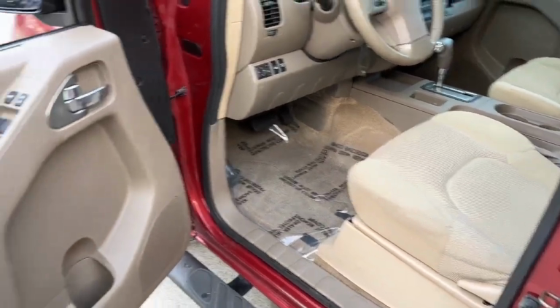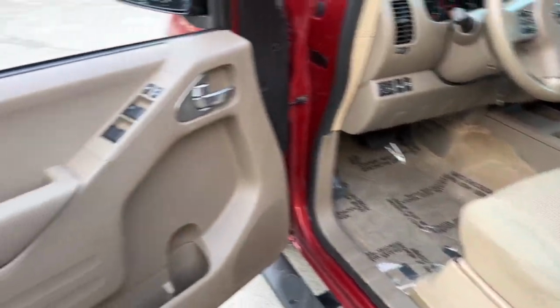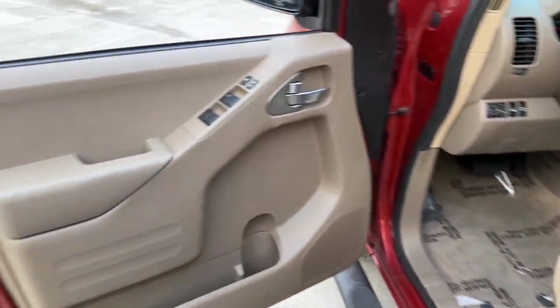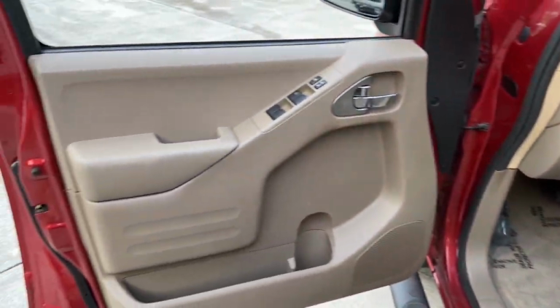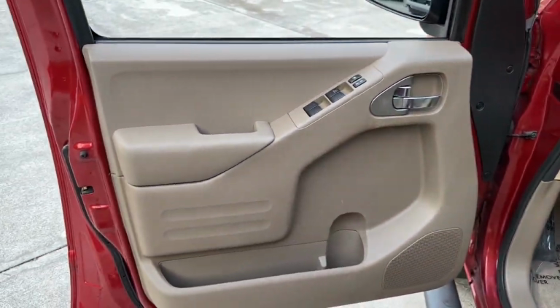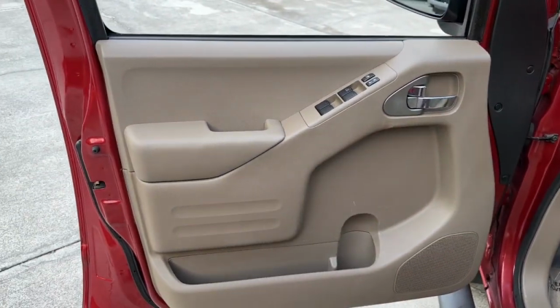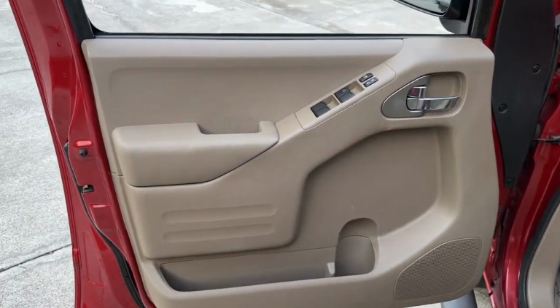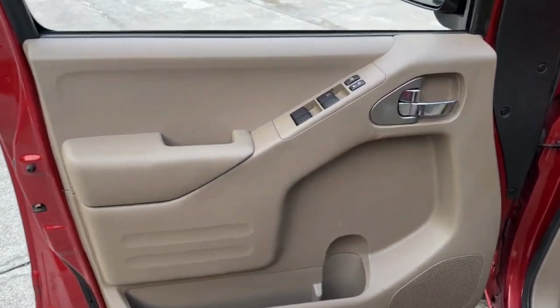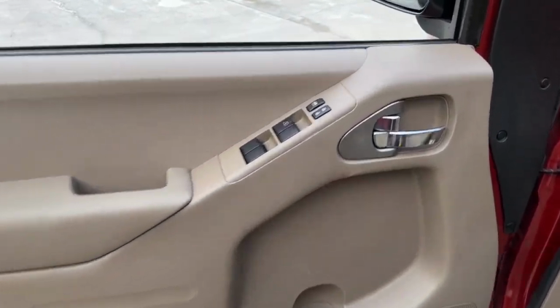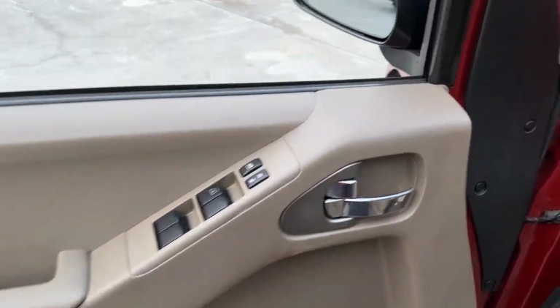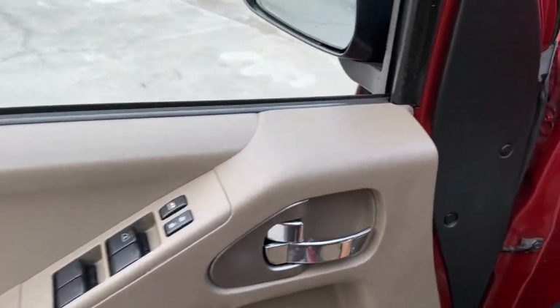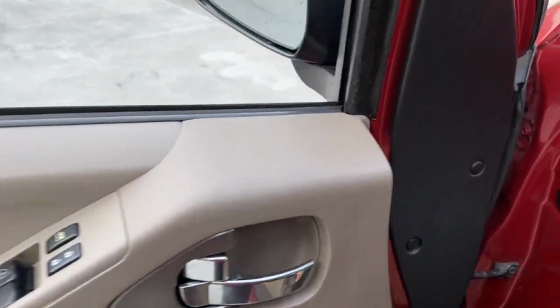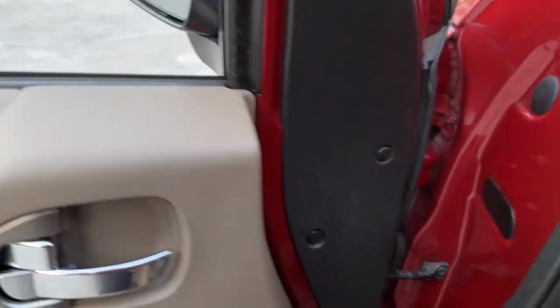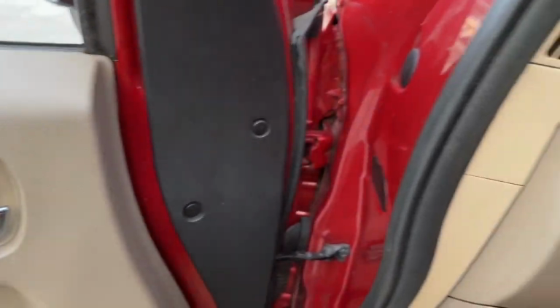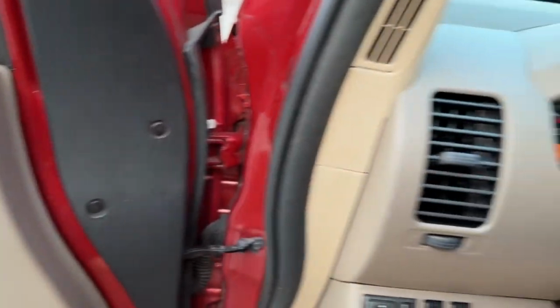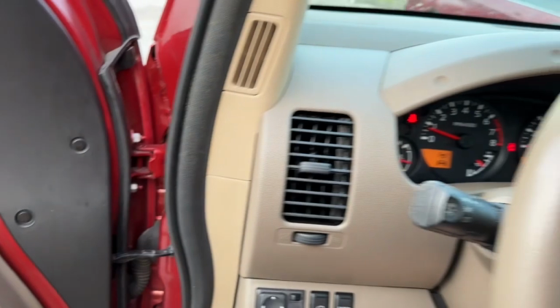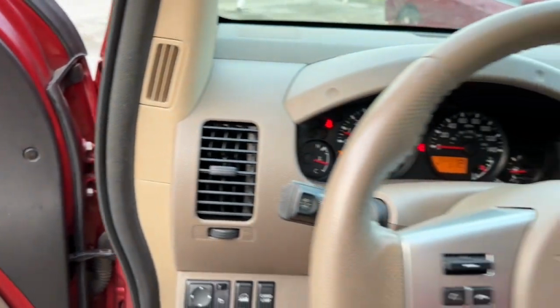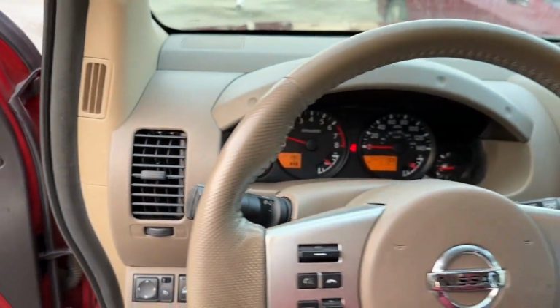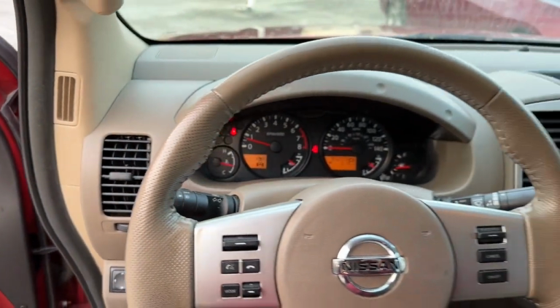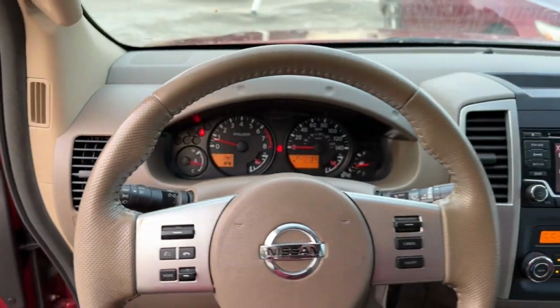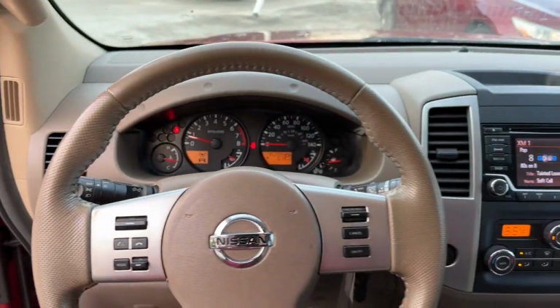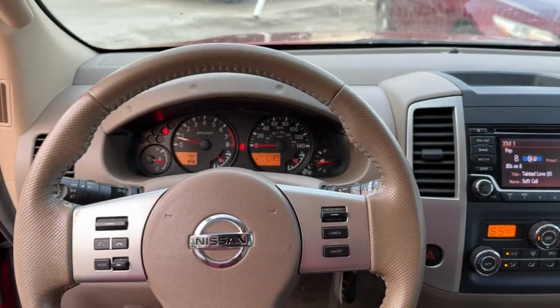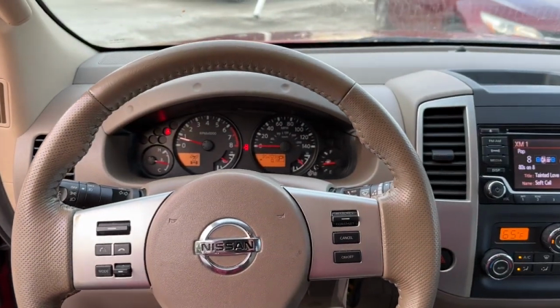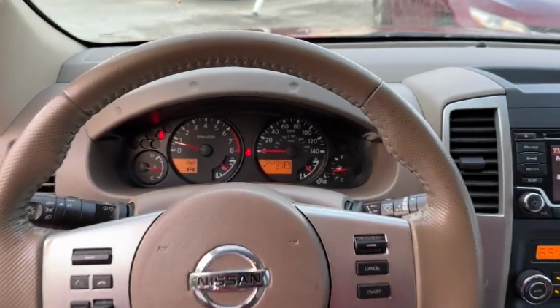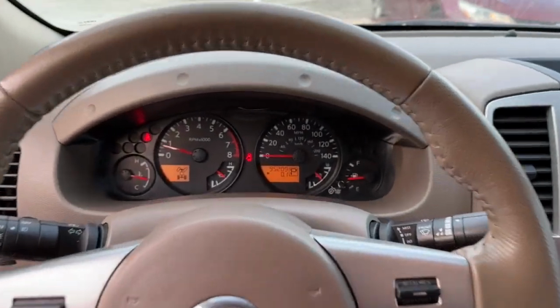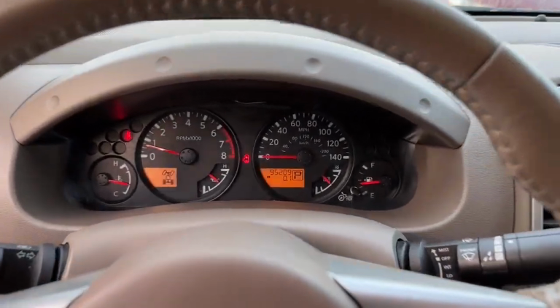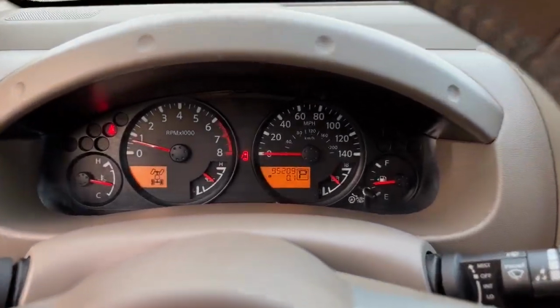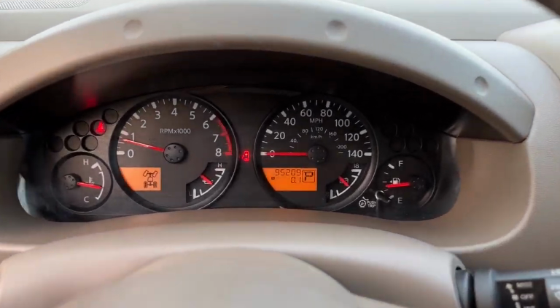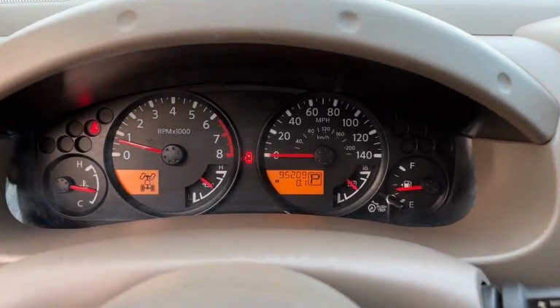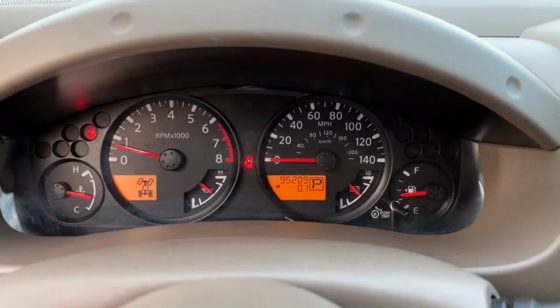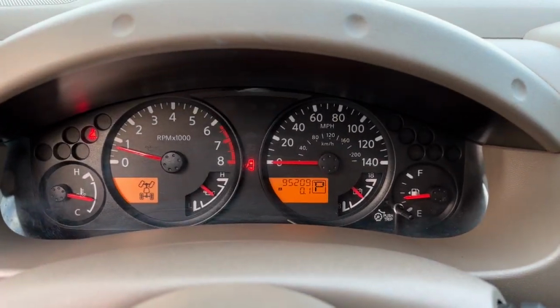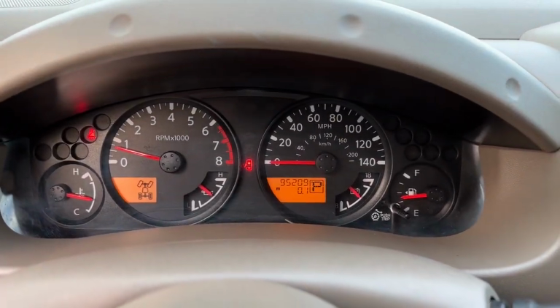Steering wheel audio controls, Bluetooth connection, stability control, intermittent wipers, and pass-through rear seat.